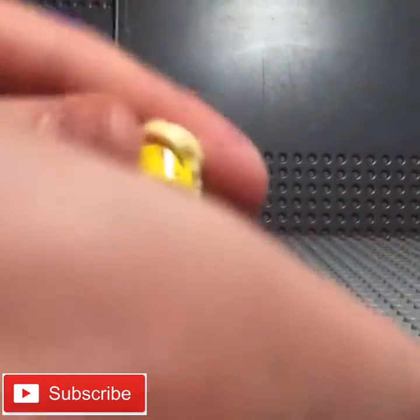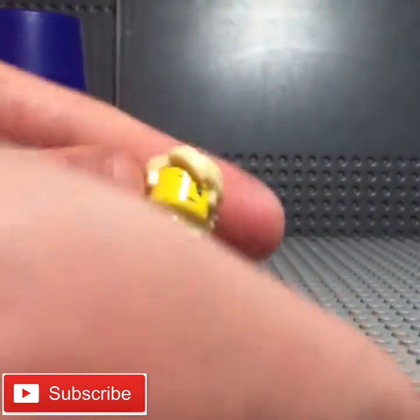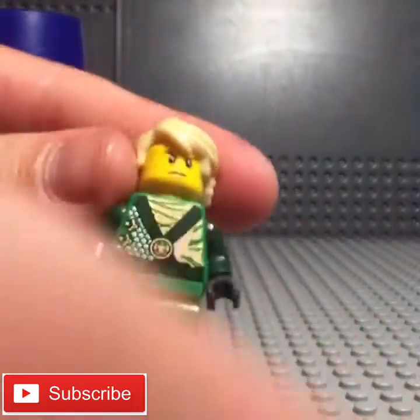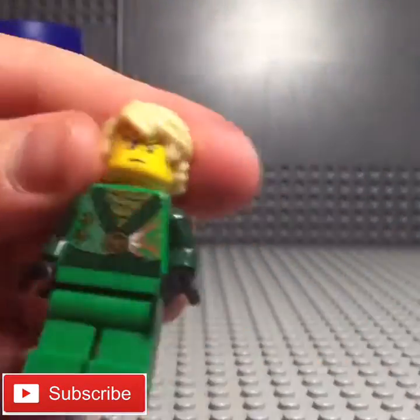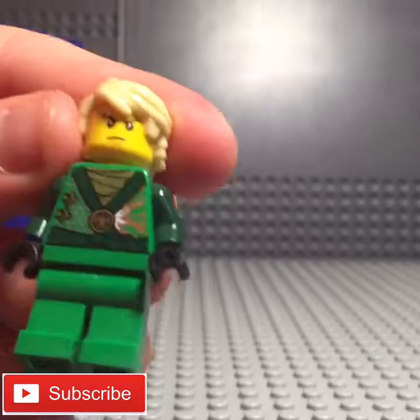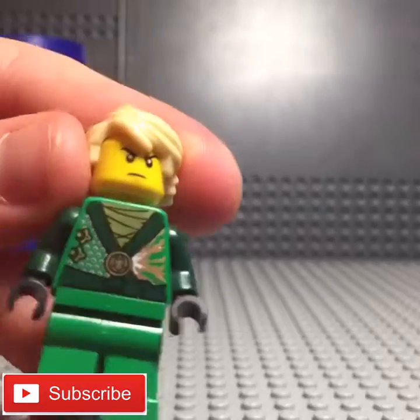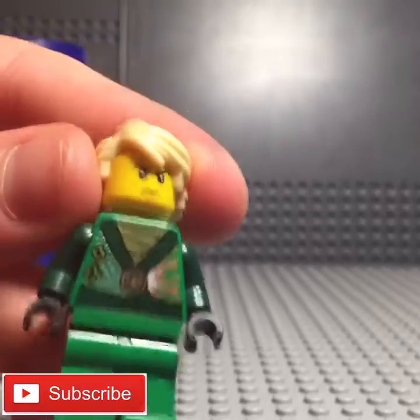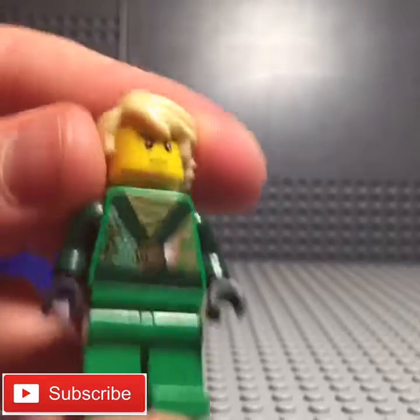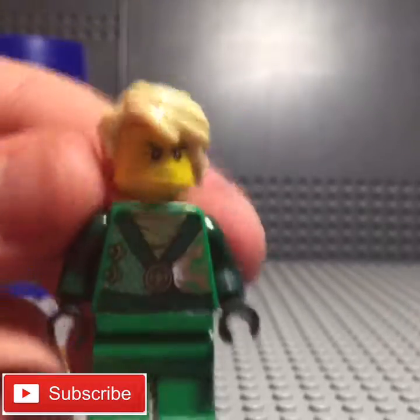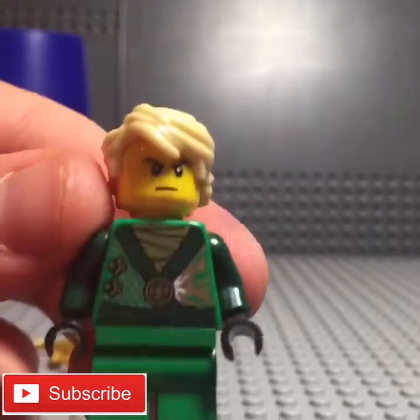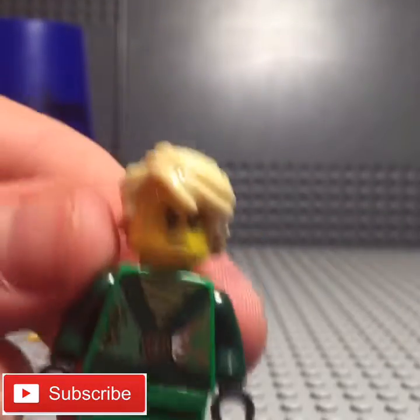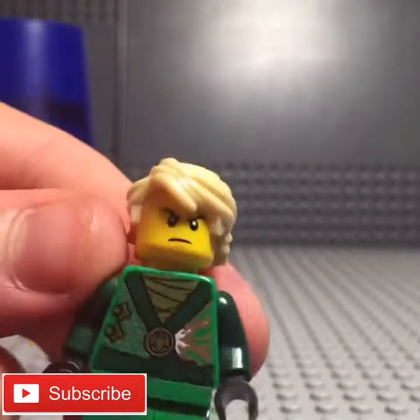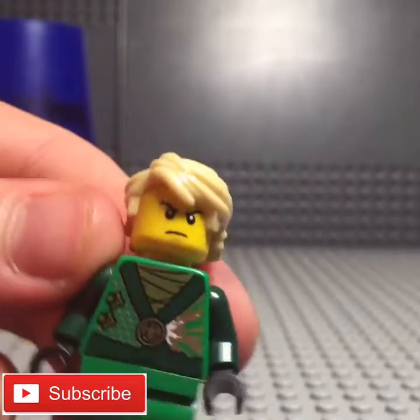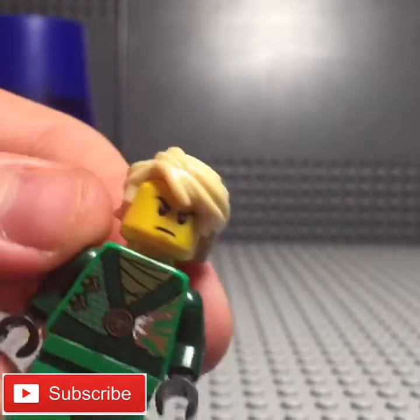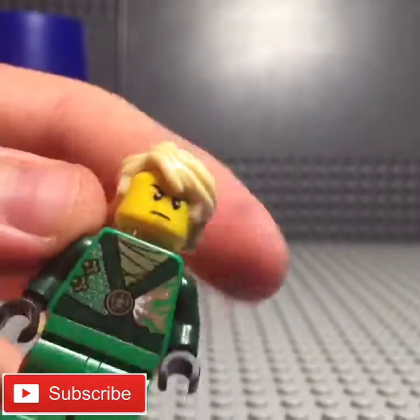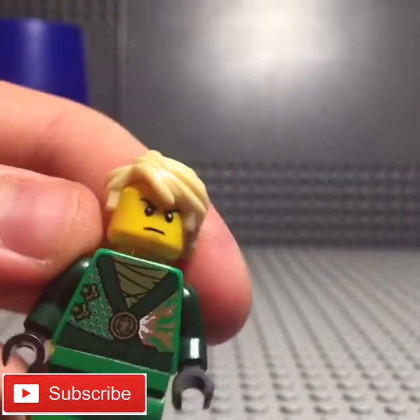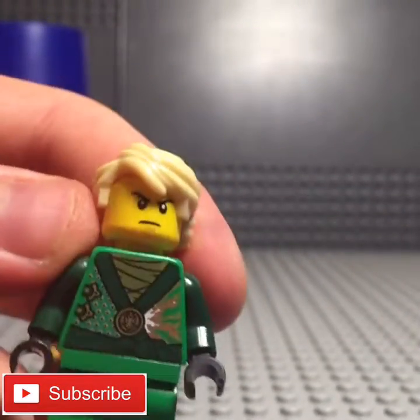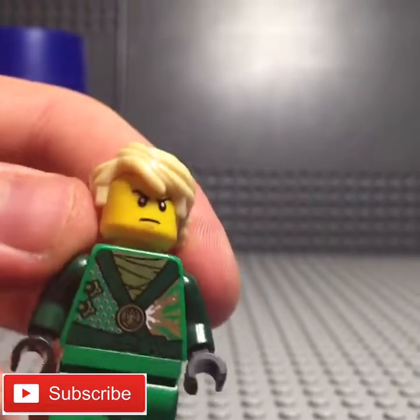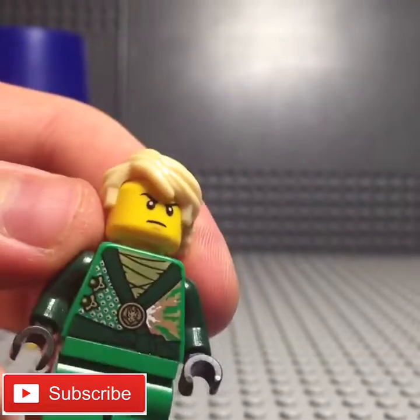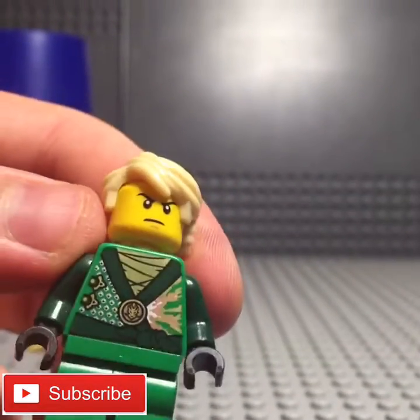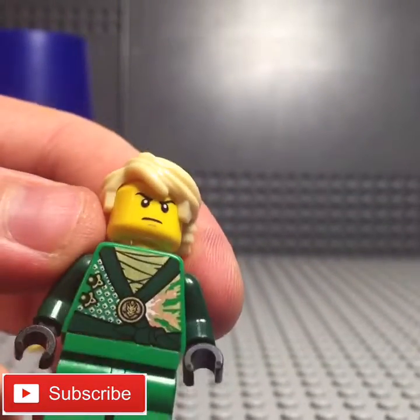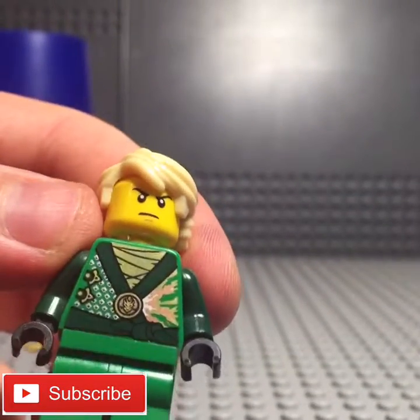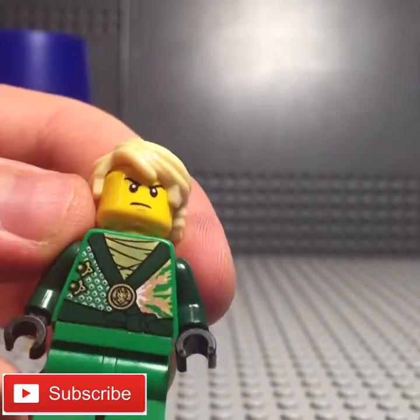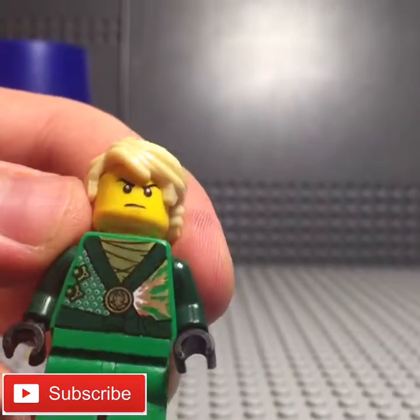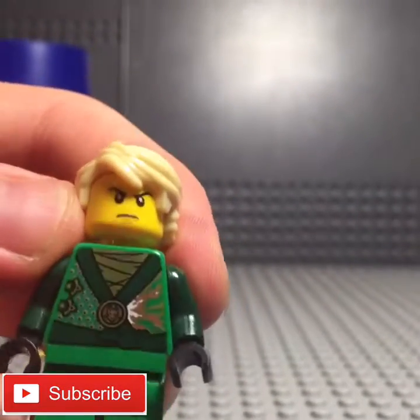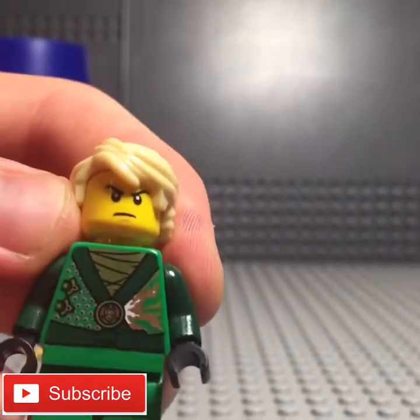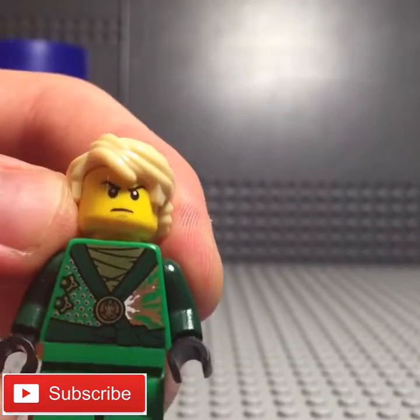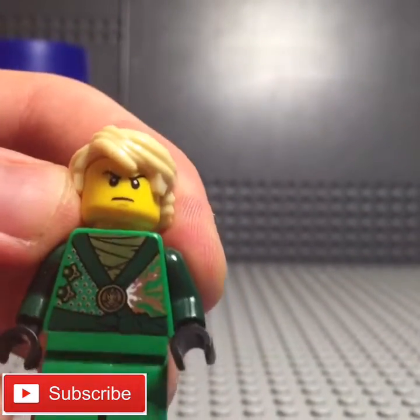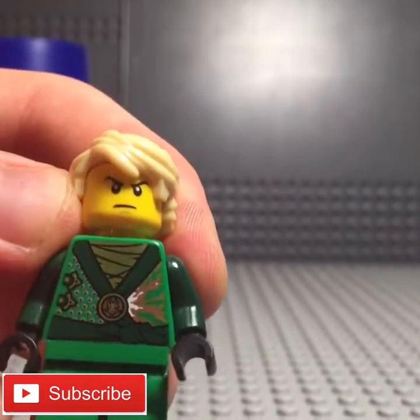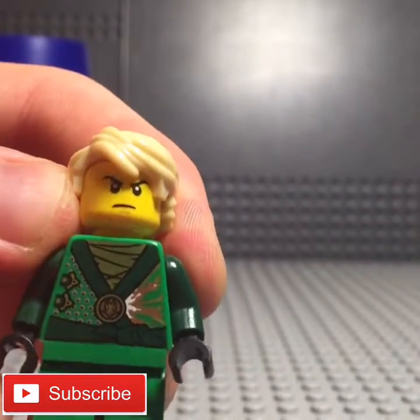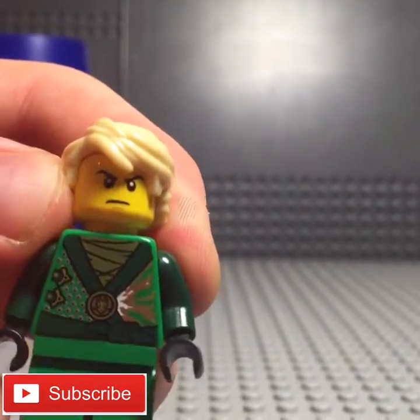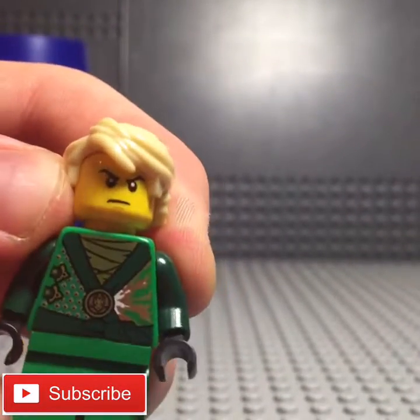Tell me in the comments what you guys think of Lloyd, and let me know what you think of this new camera angle. Be sure to comment, like, and subscribe. Later!